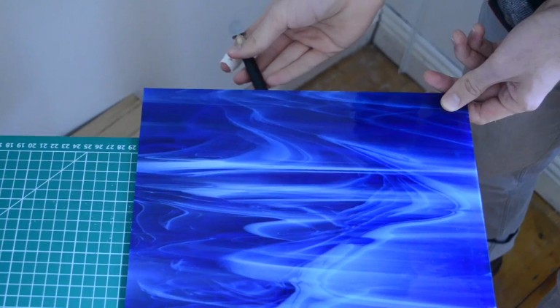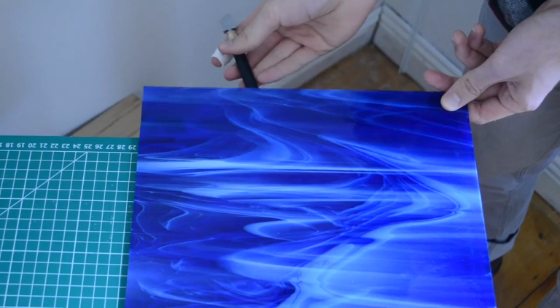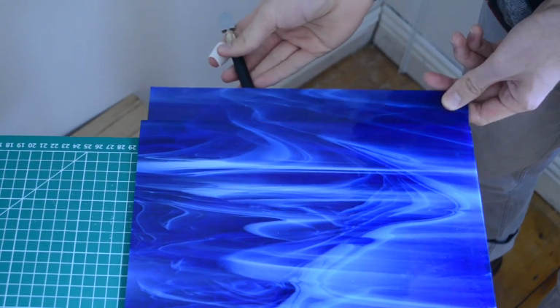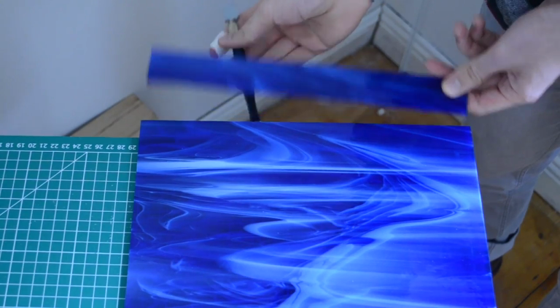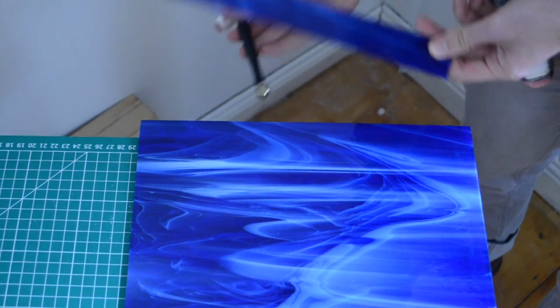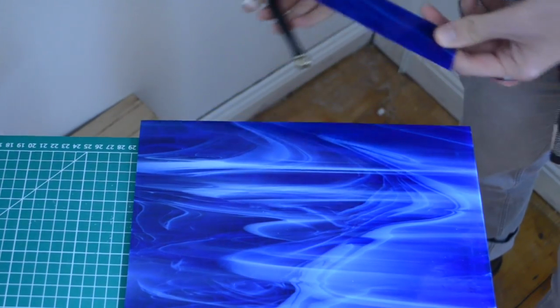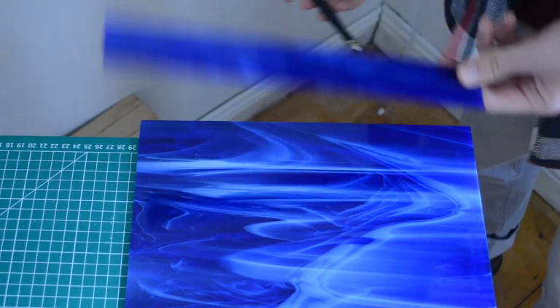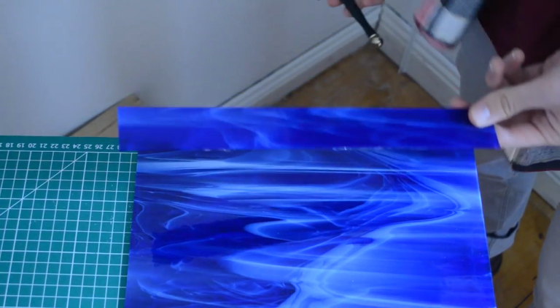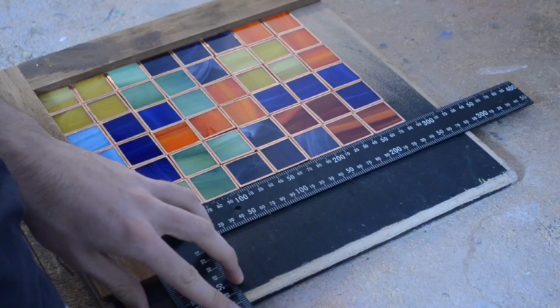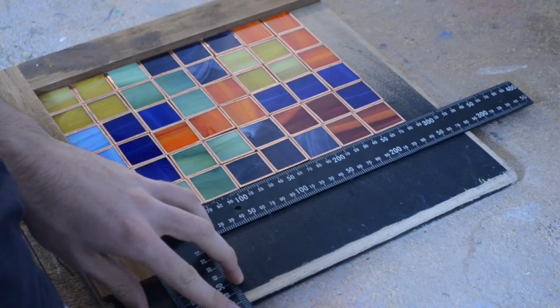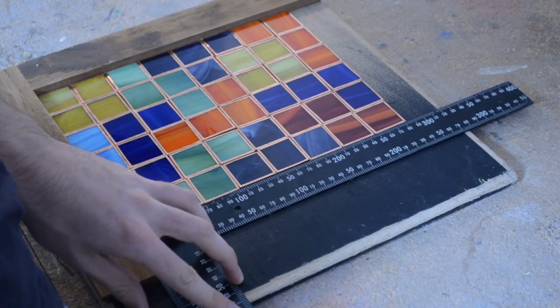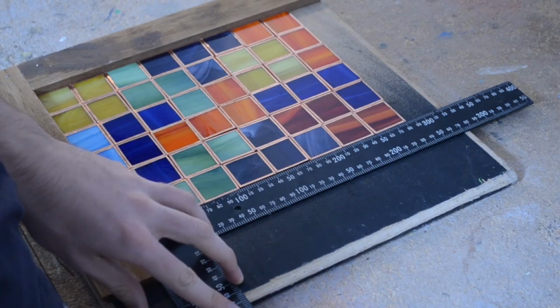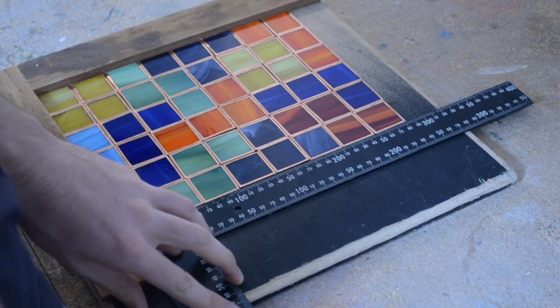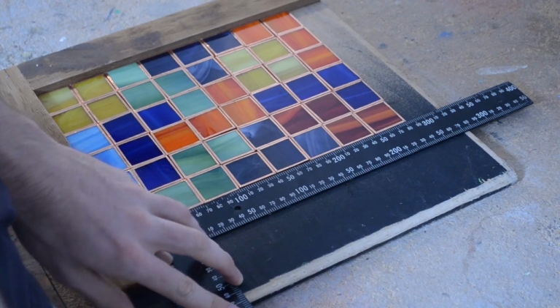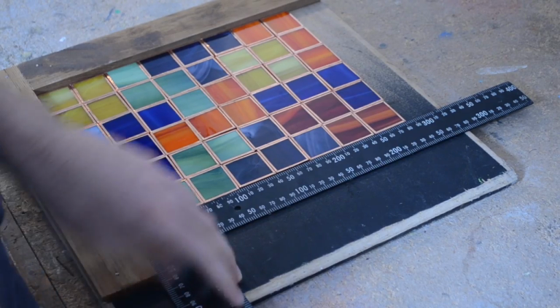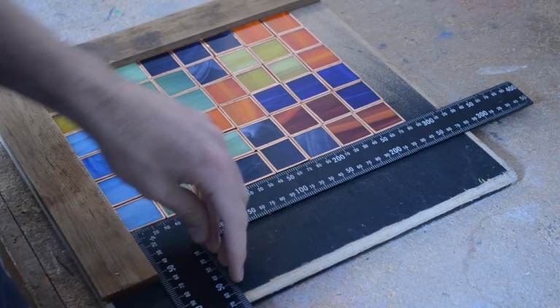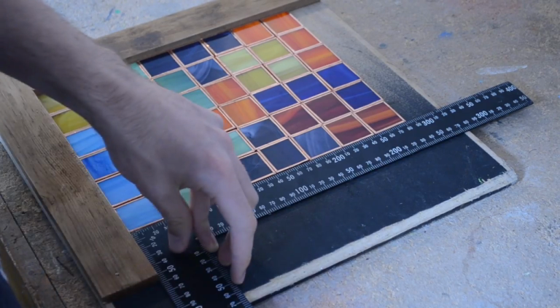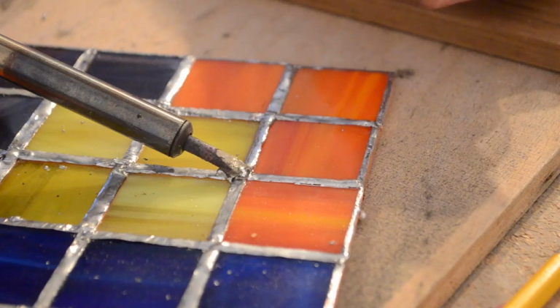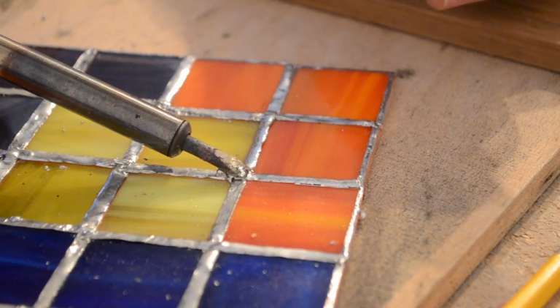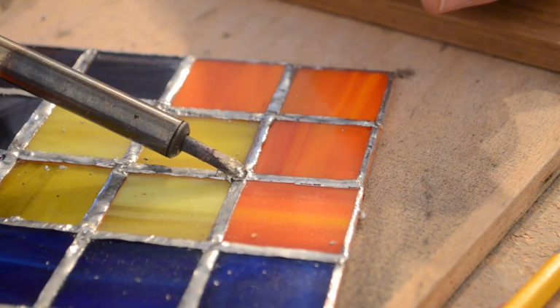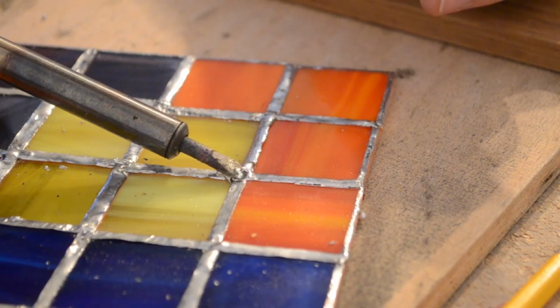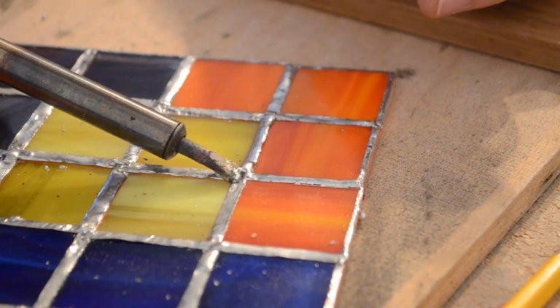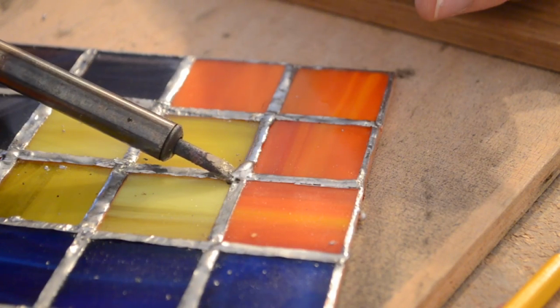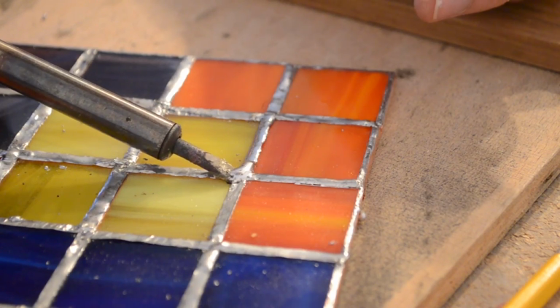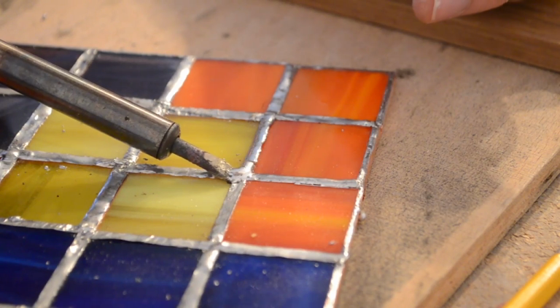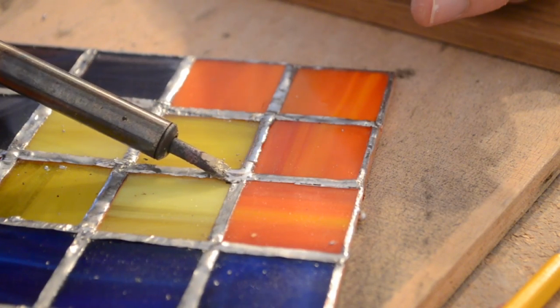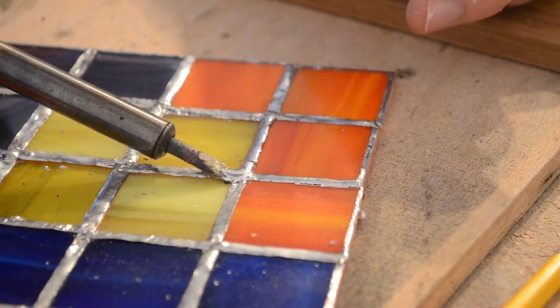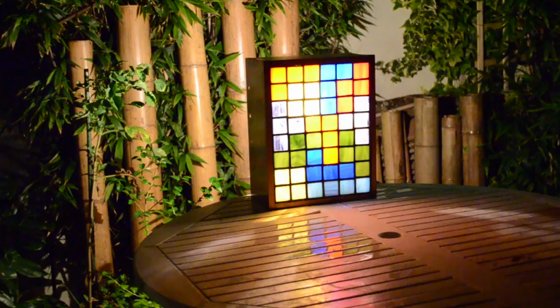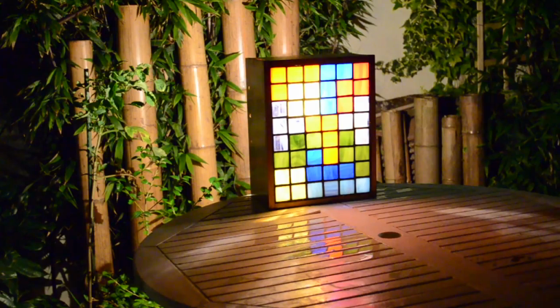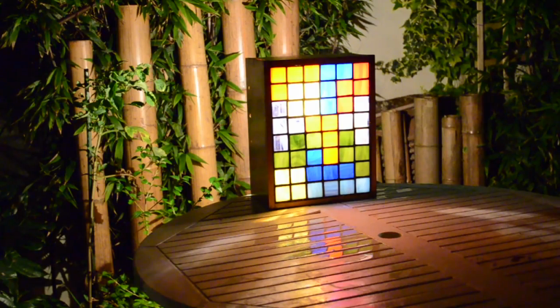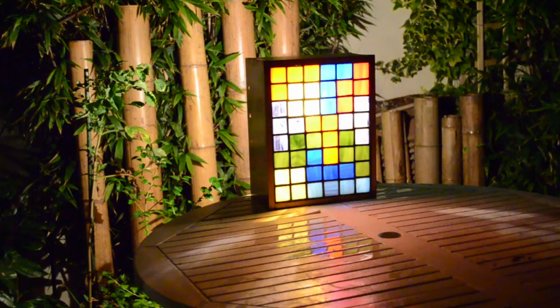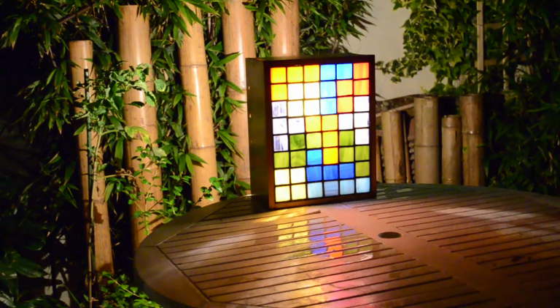I'm always looking for ways to fuse my love of gaming and my love of making things. So this week, I'm turning Tetris into a lamp.